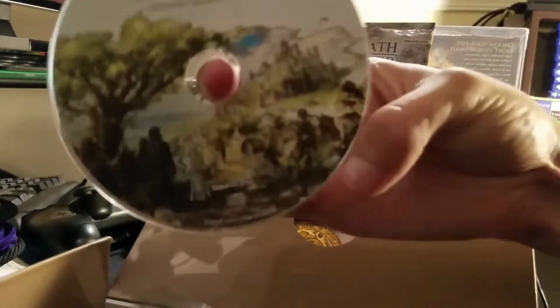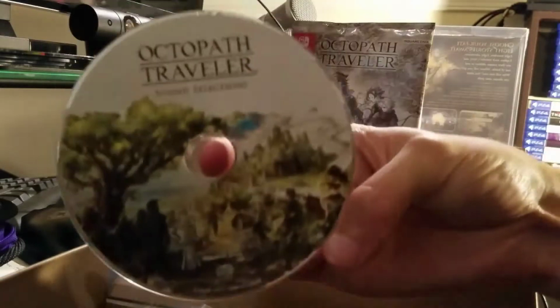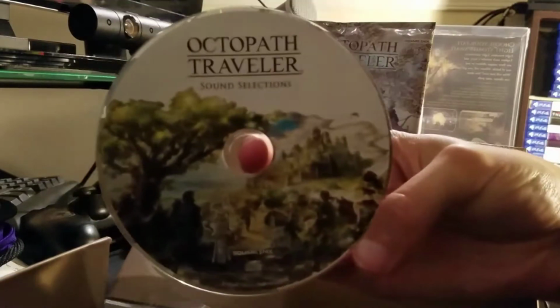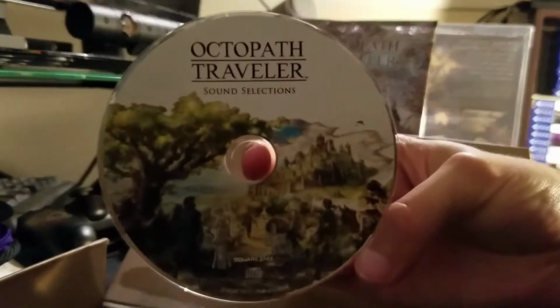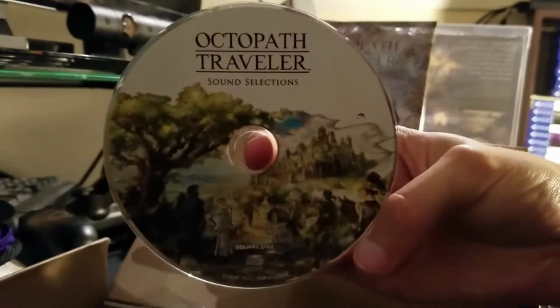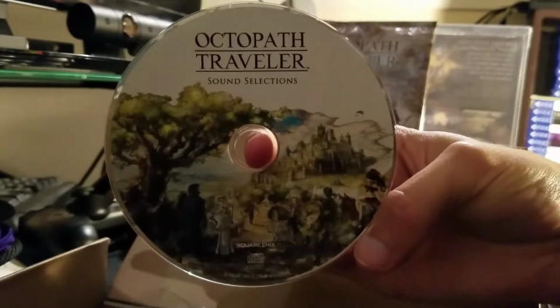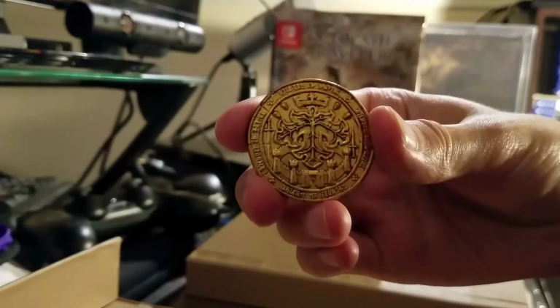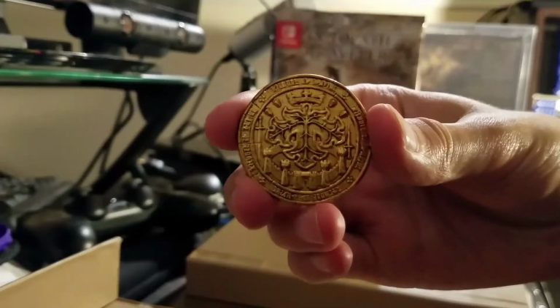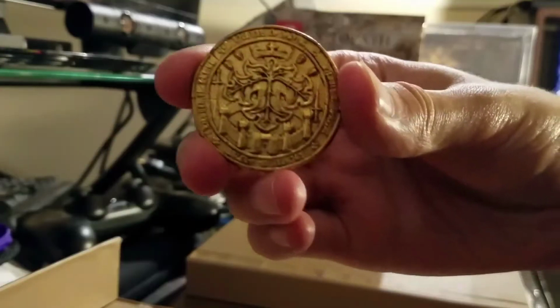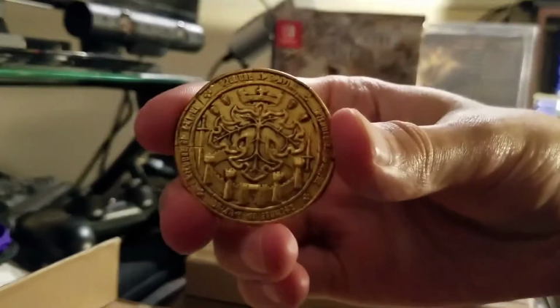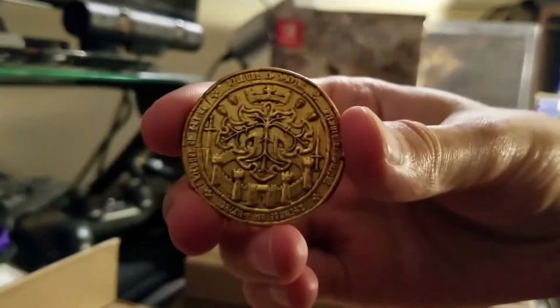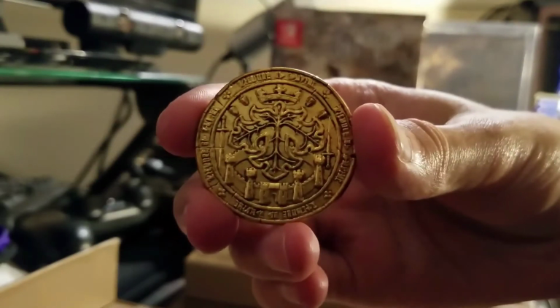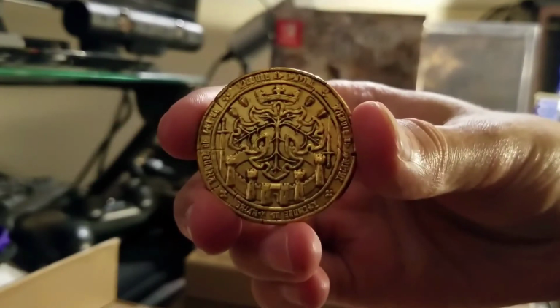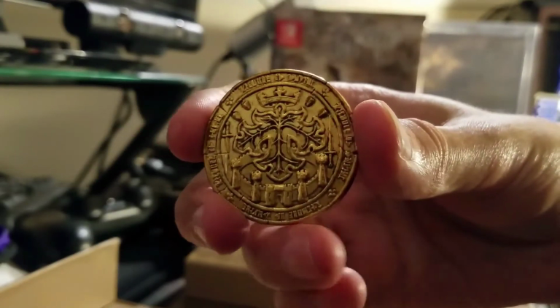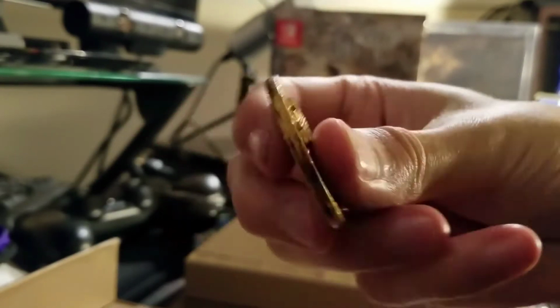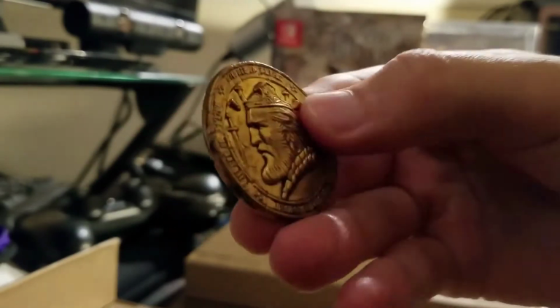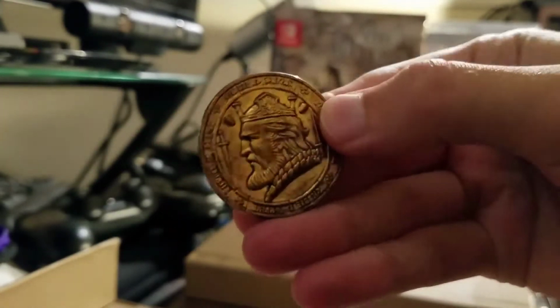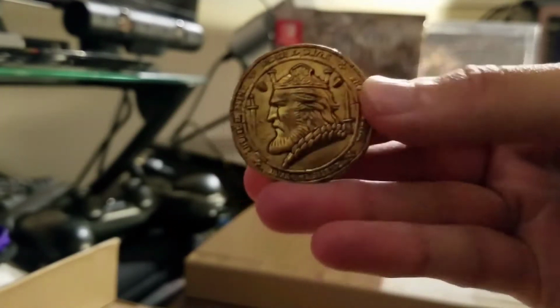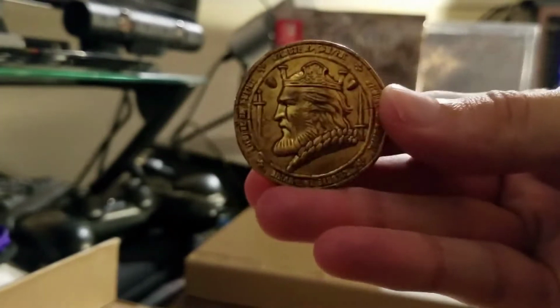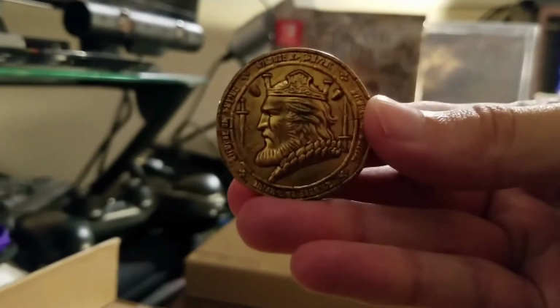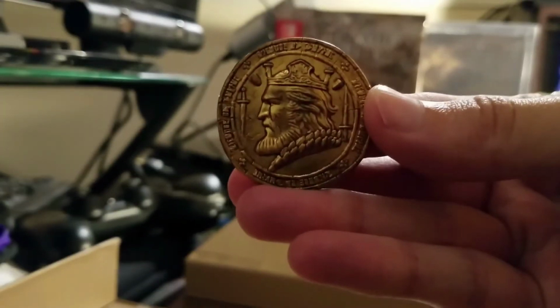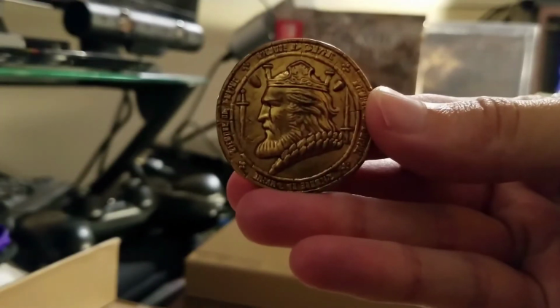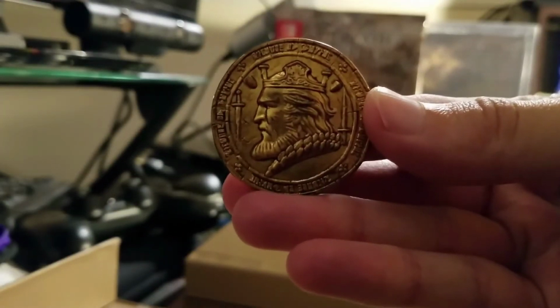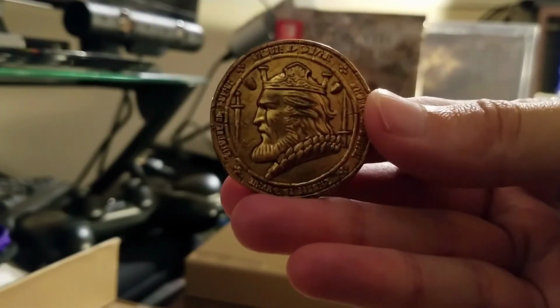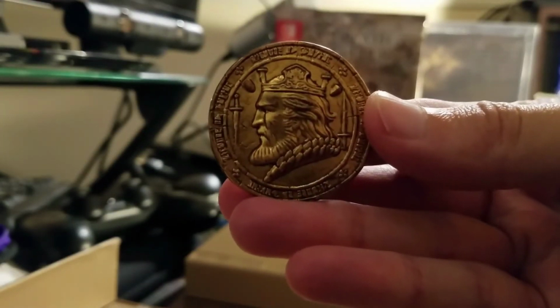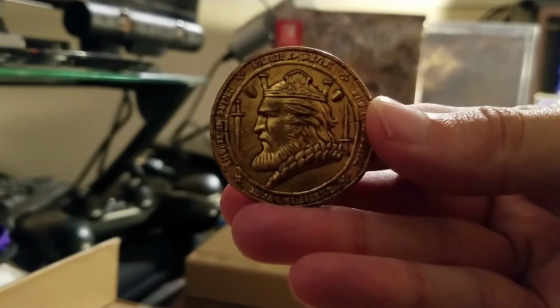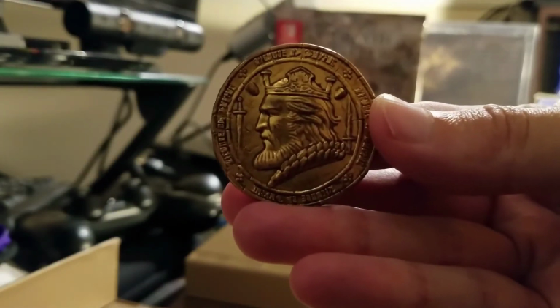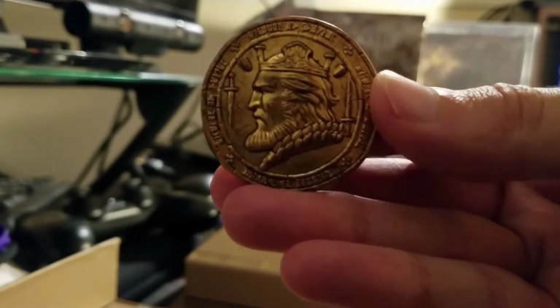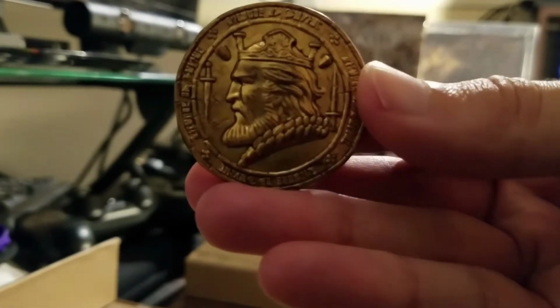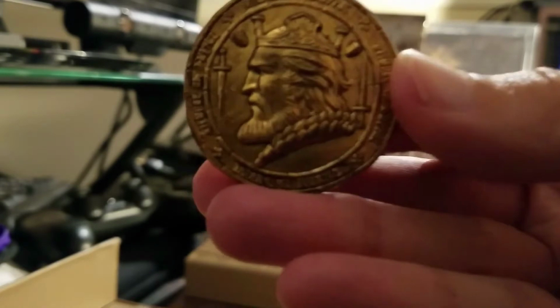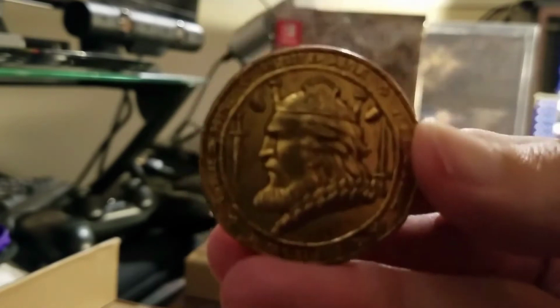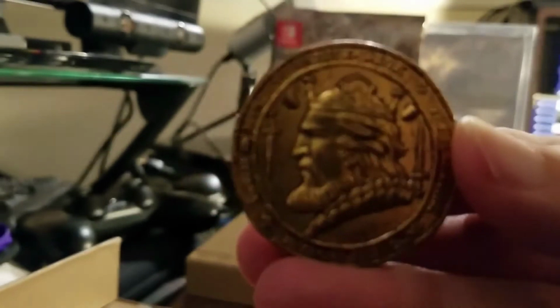The coin, while initially hard to remove from the box because of a spacing issue, is made of a metal material and is very detailed.